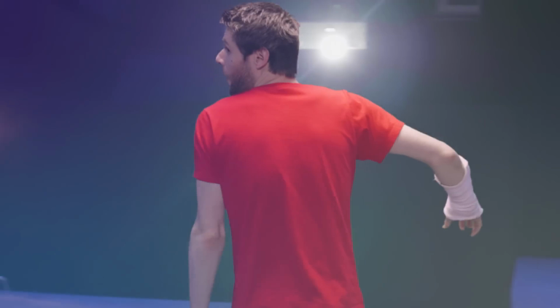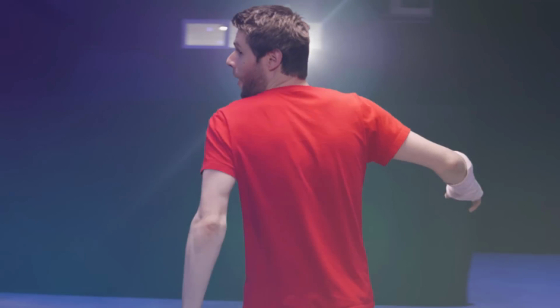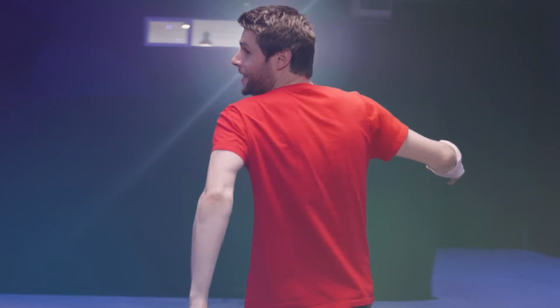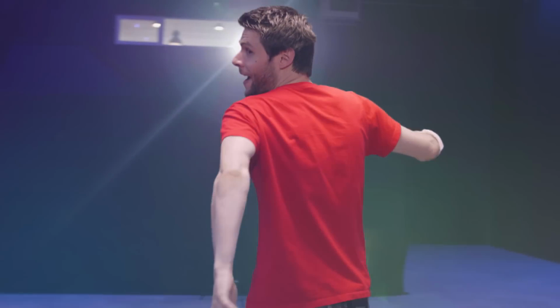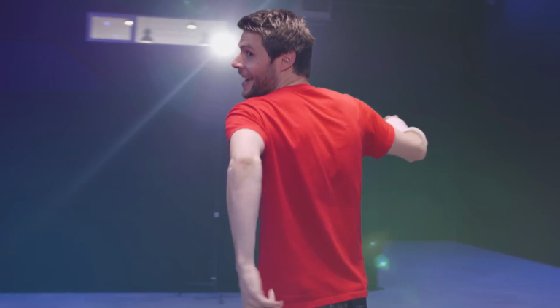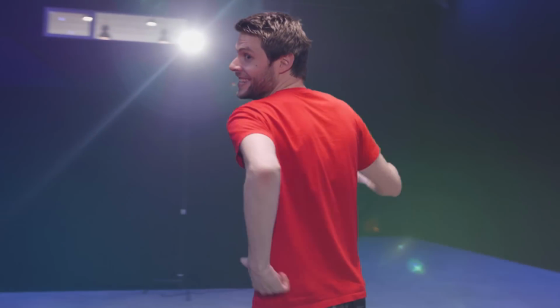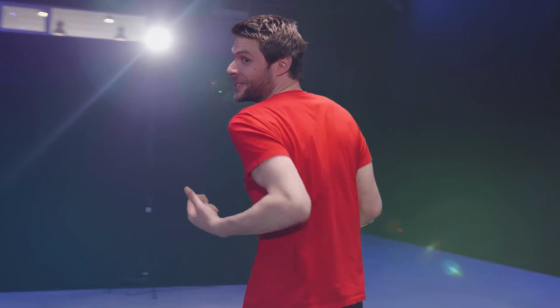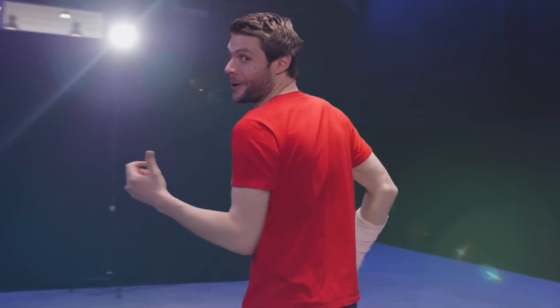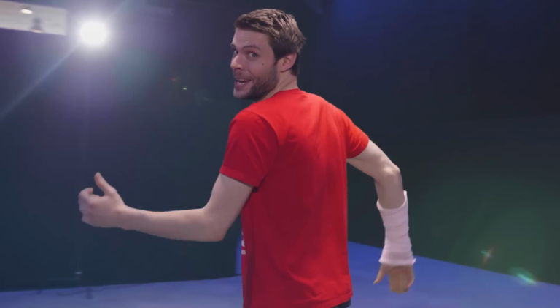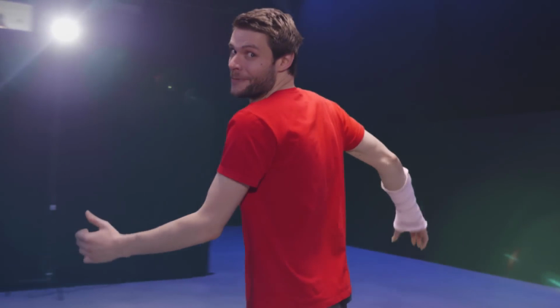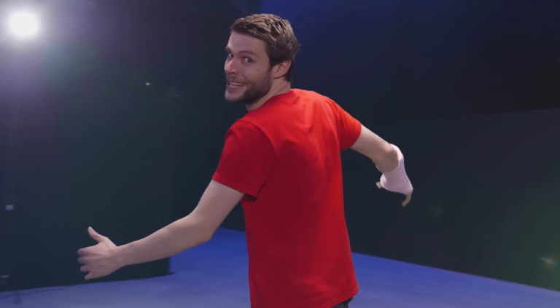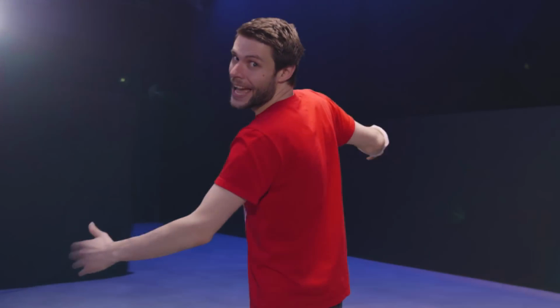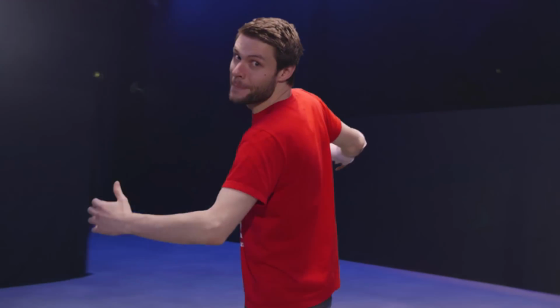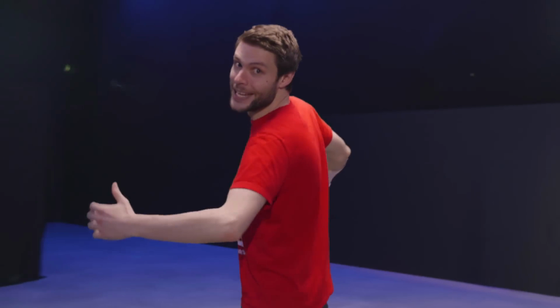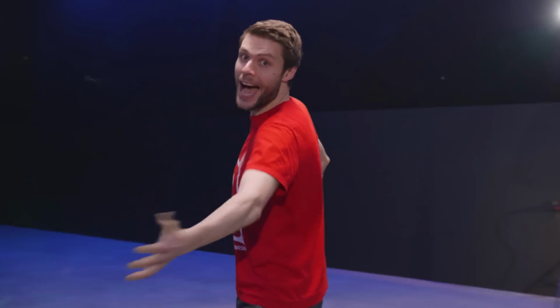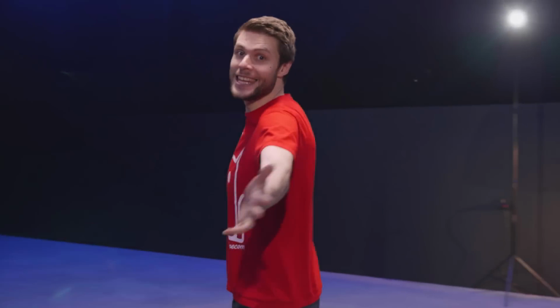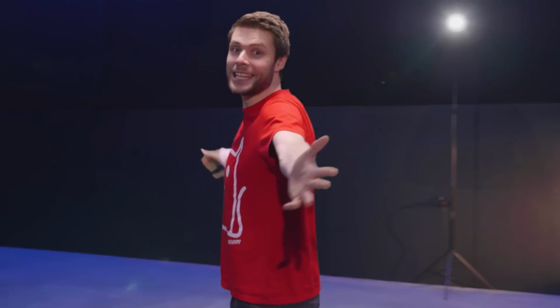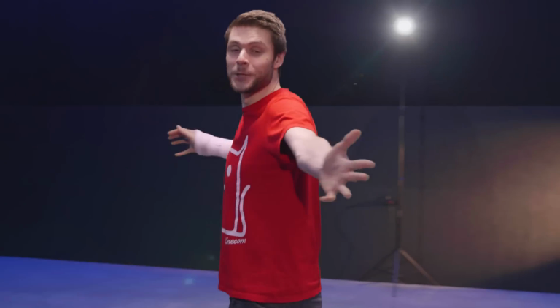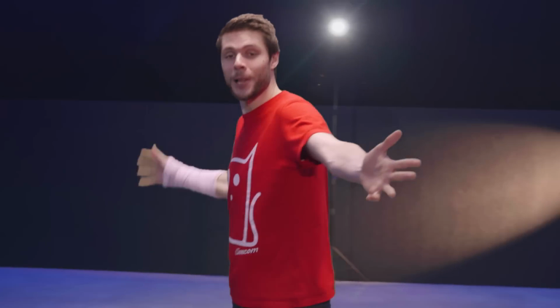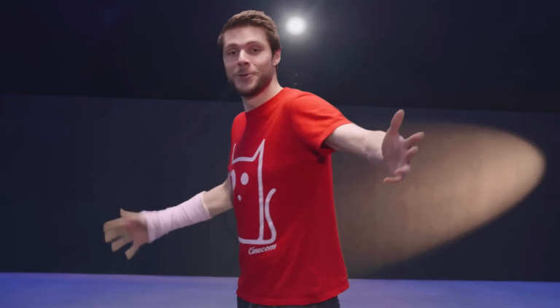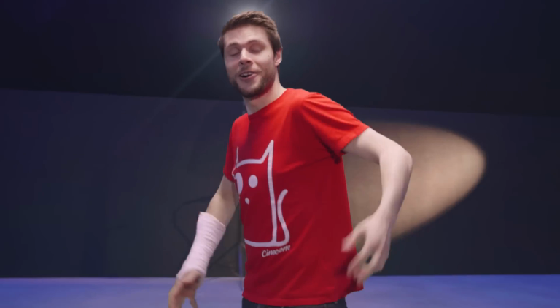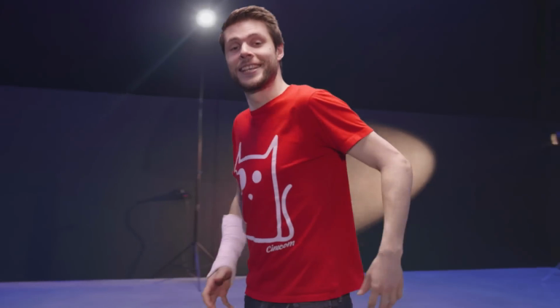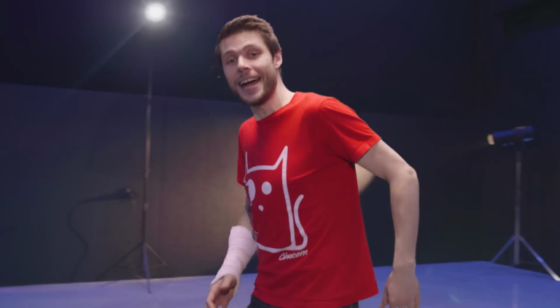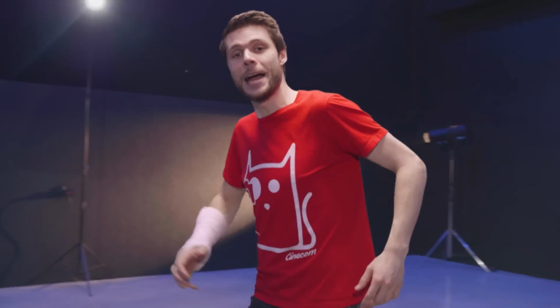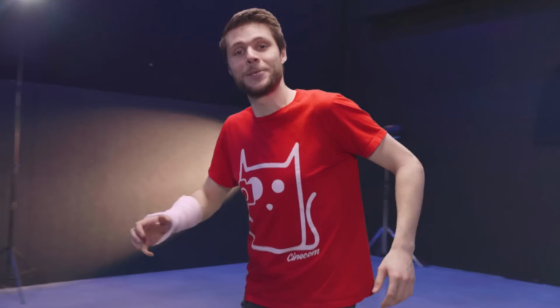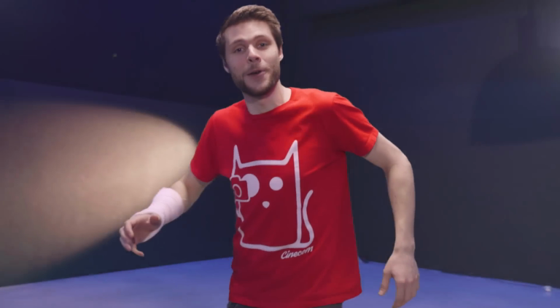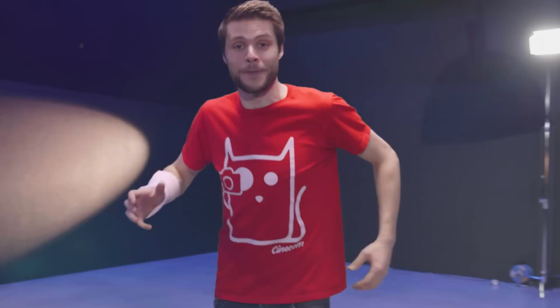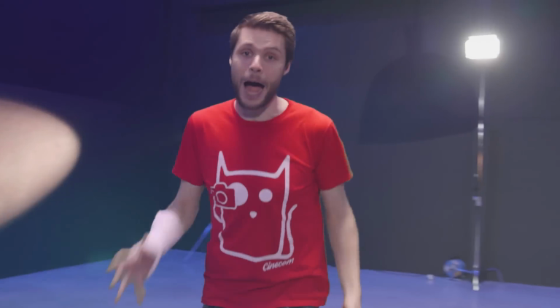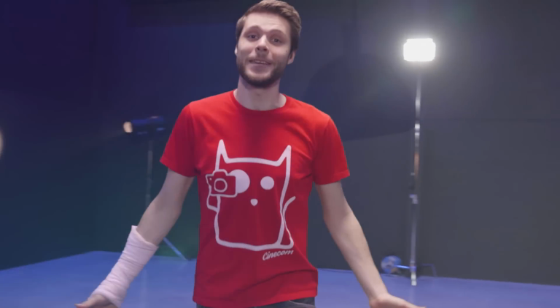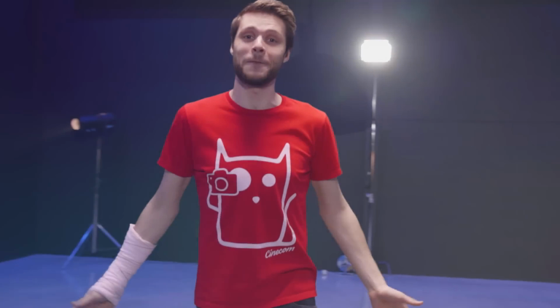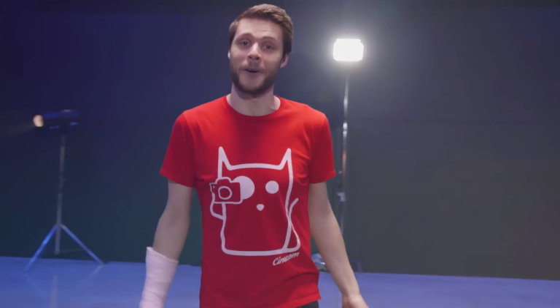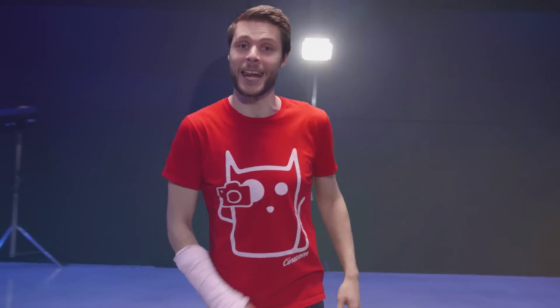What's up guys, it's Jordy here for Cinecam.net and welcome to another exciting episode of Copycat Friday!